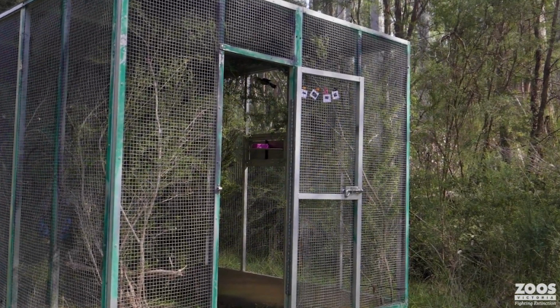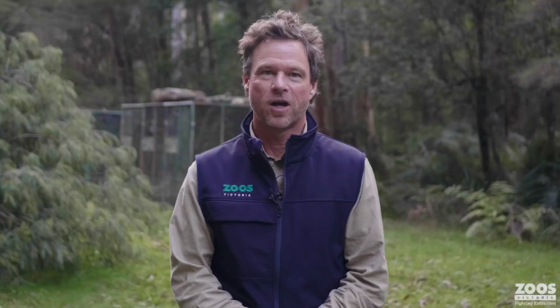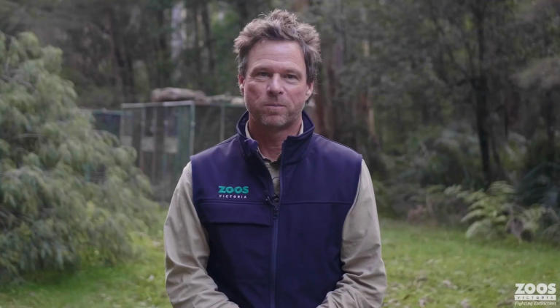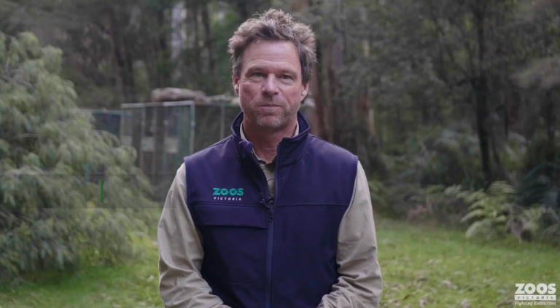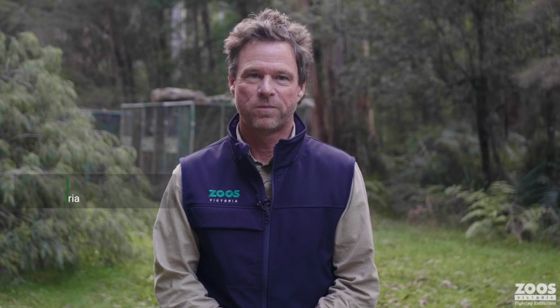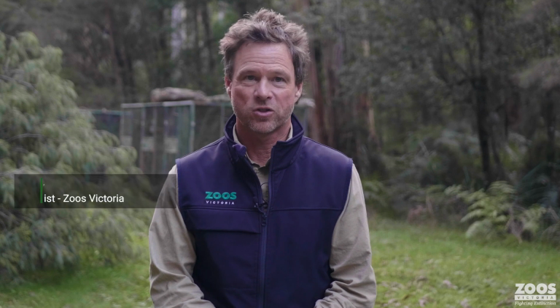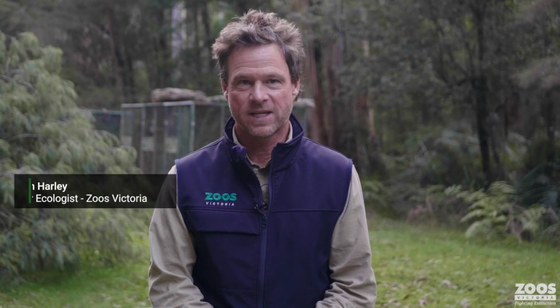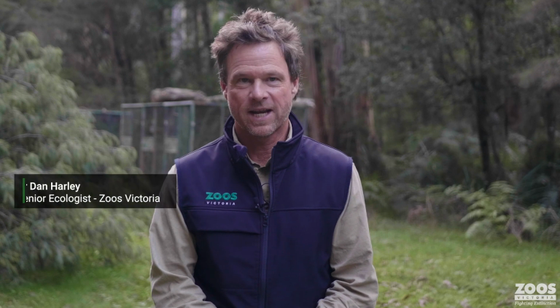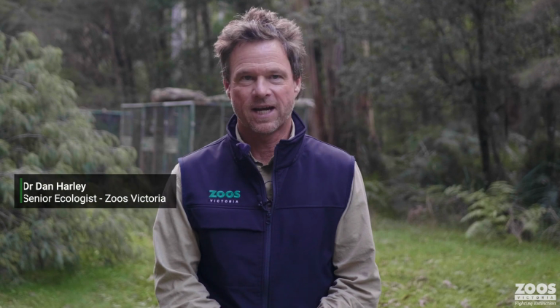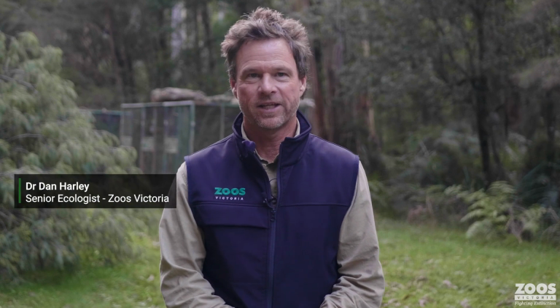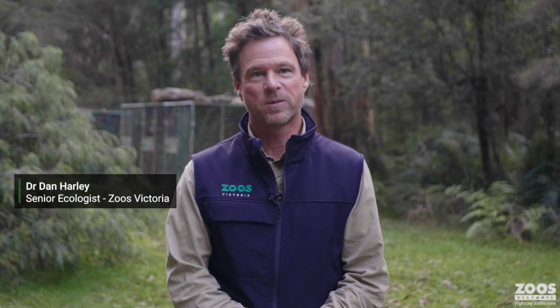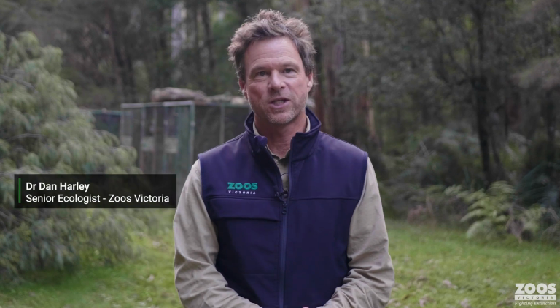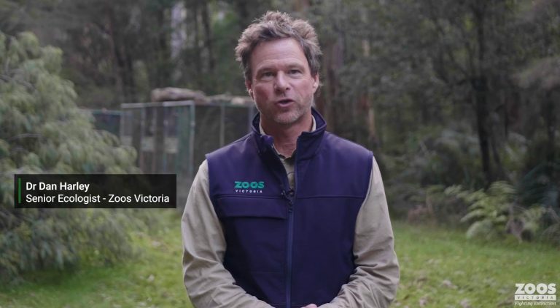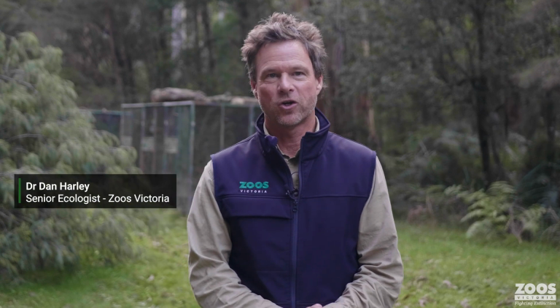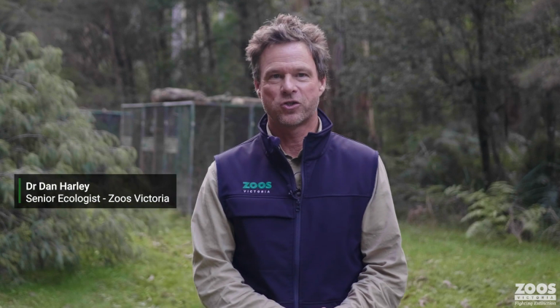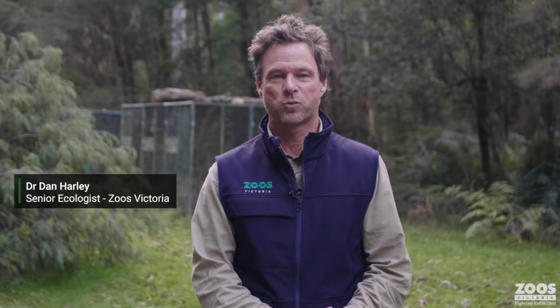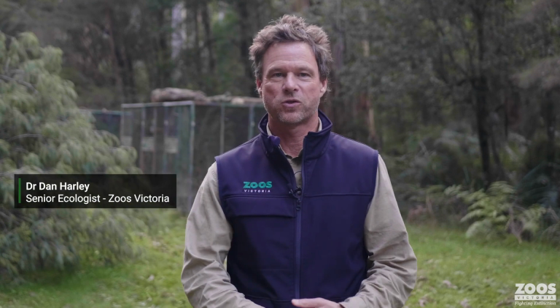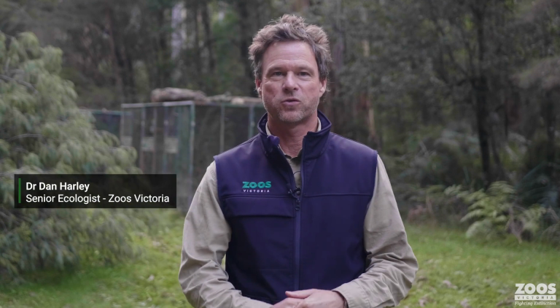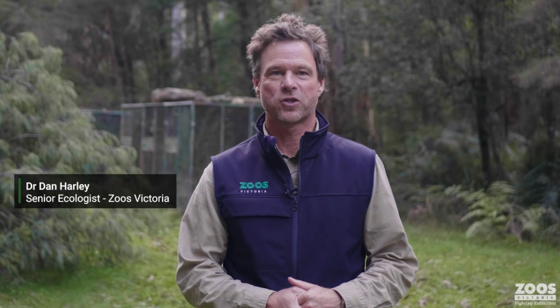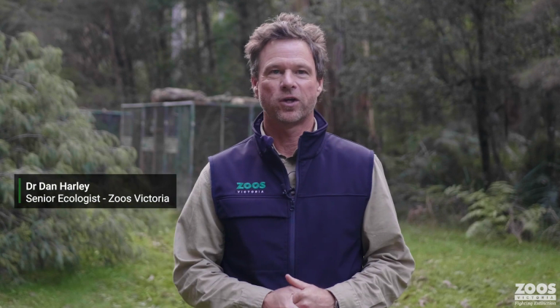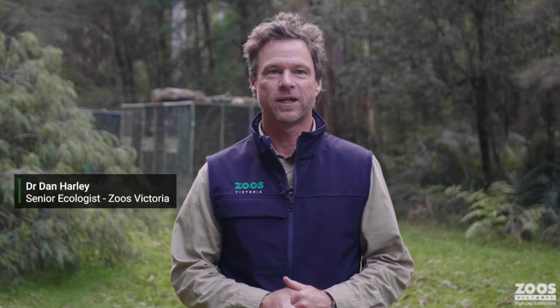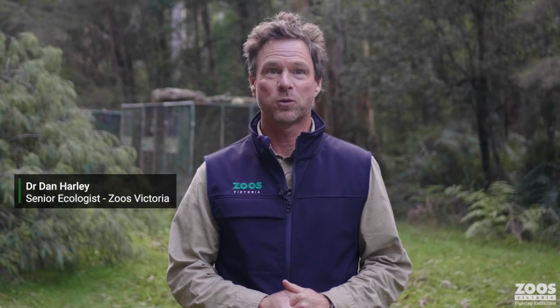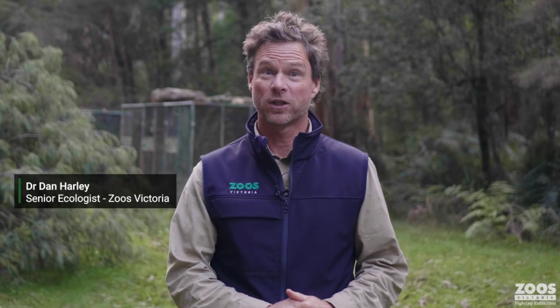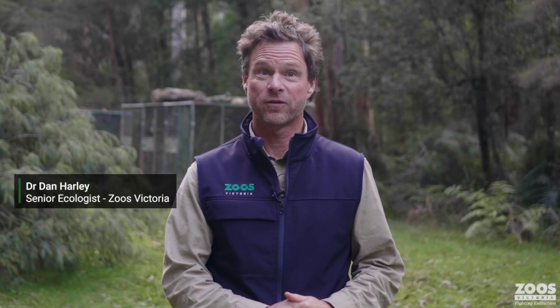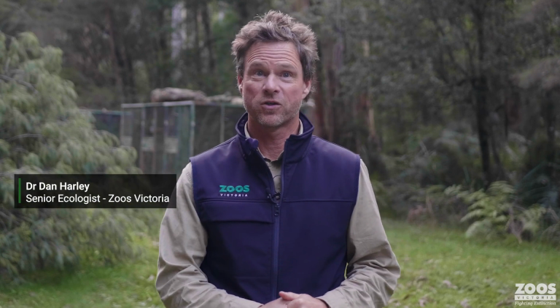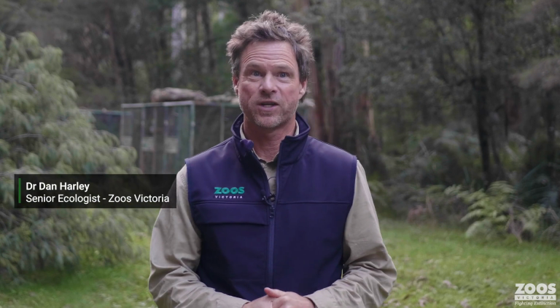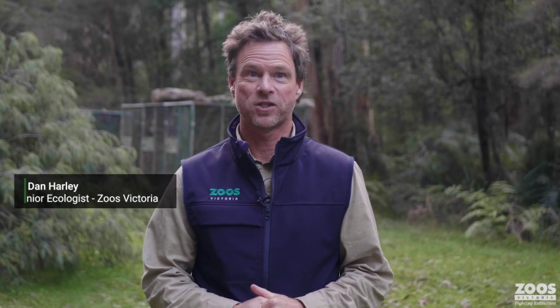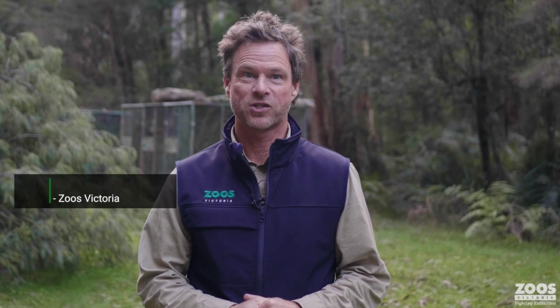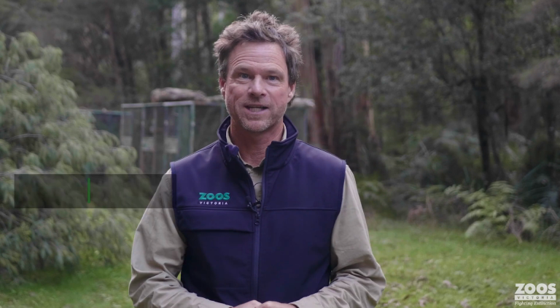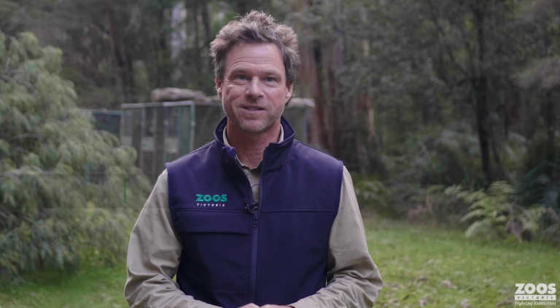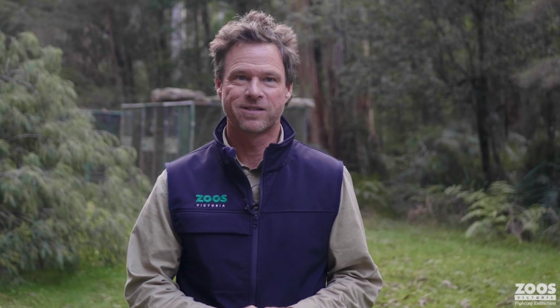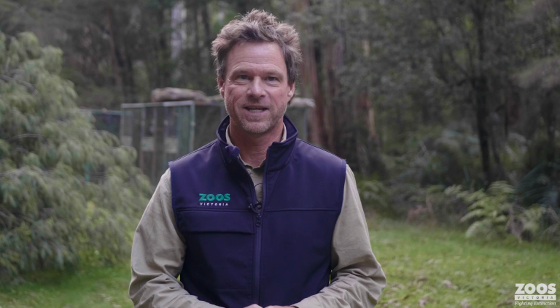I'm Dr. Dan Harley, Senior Ecologist with Zoos Victoria in the Wildlife Conservation and Science team.